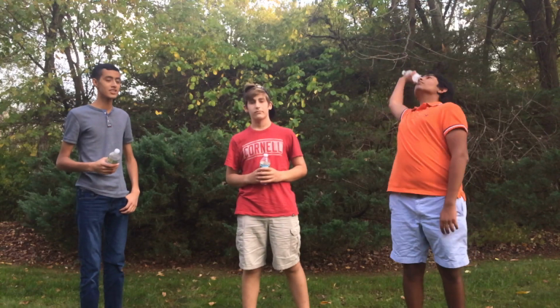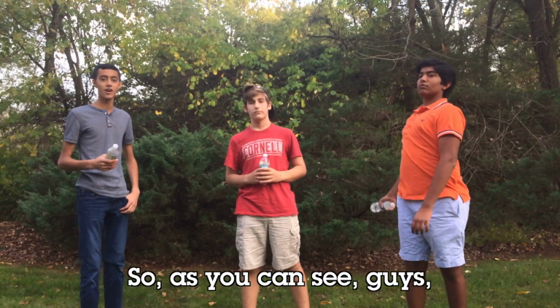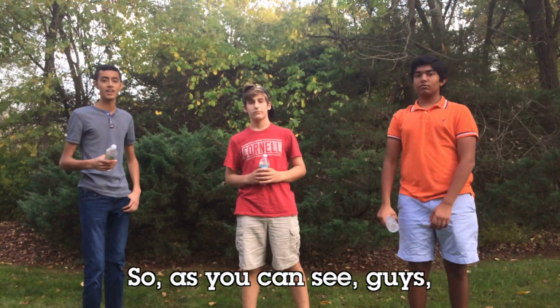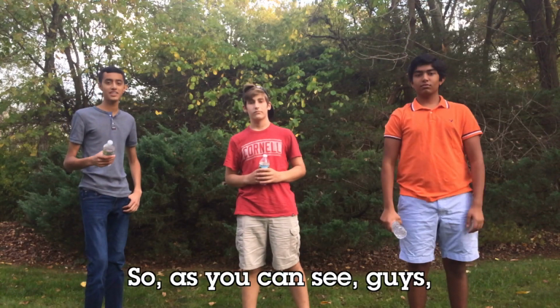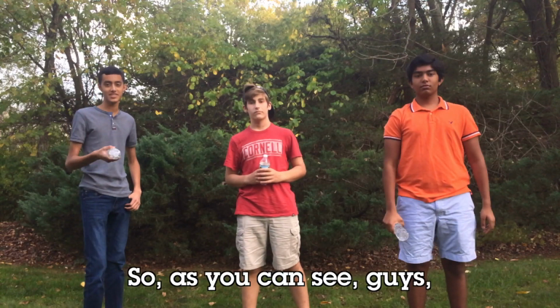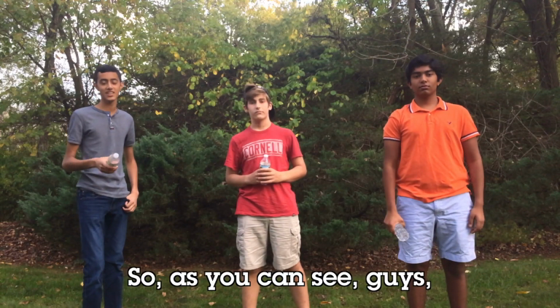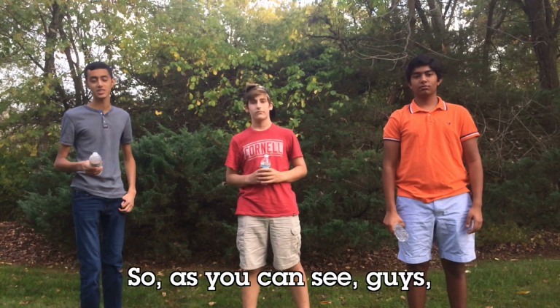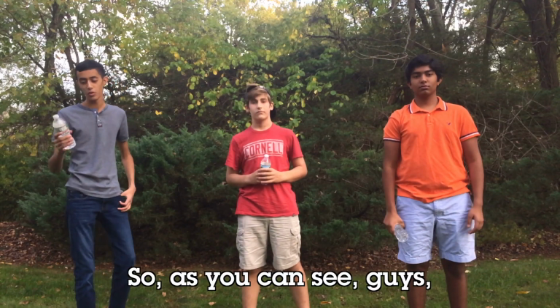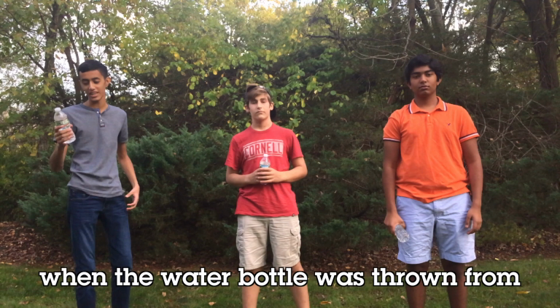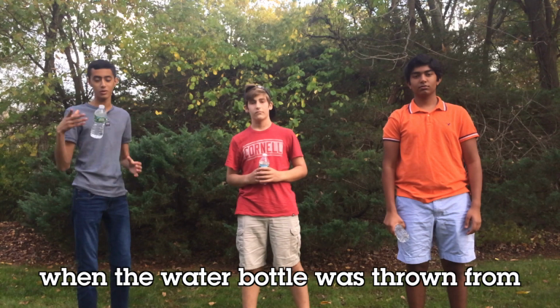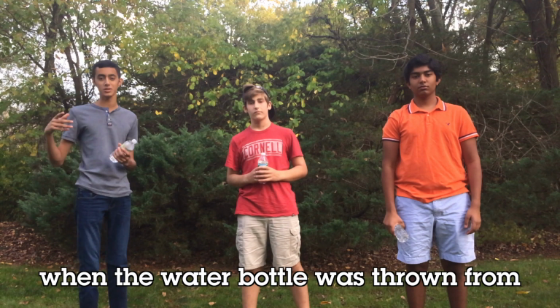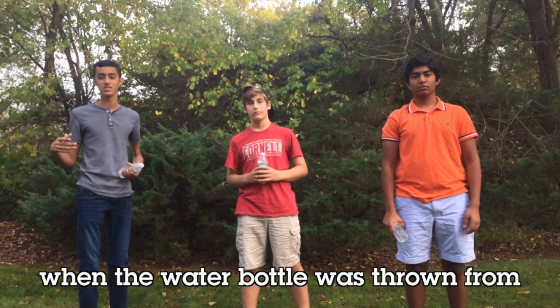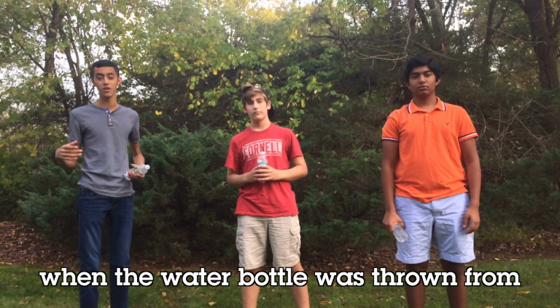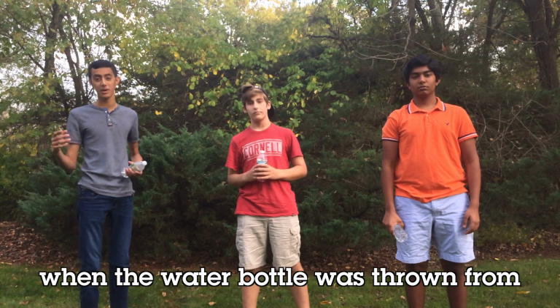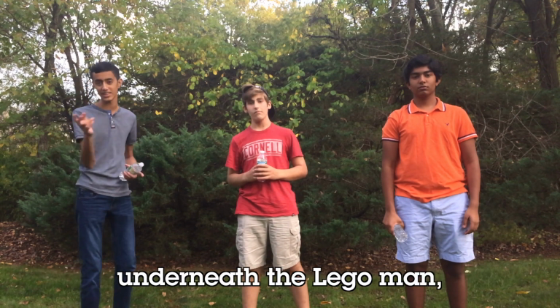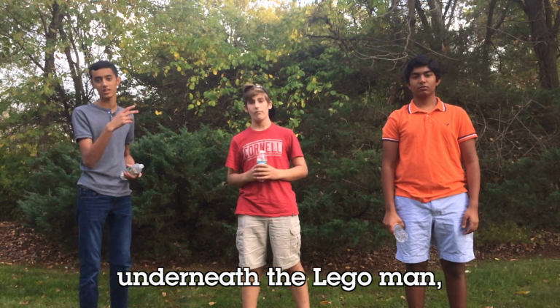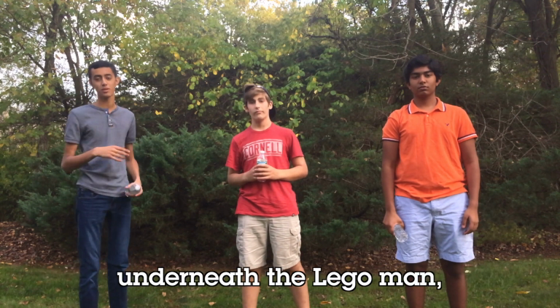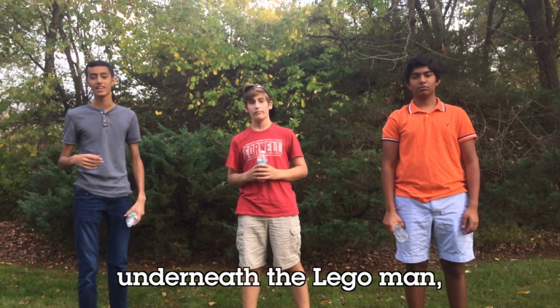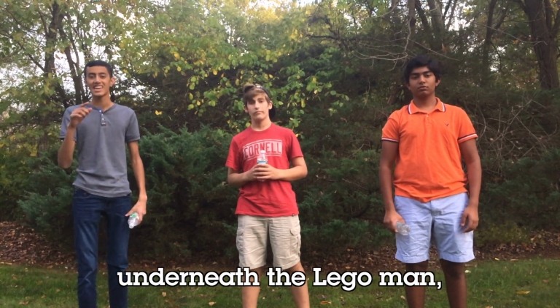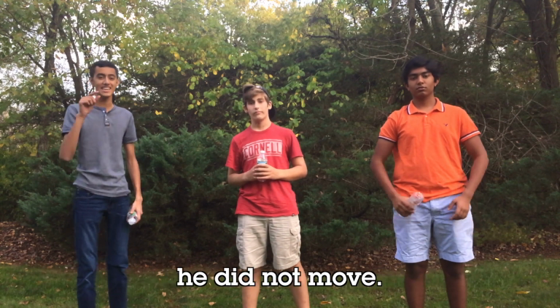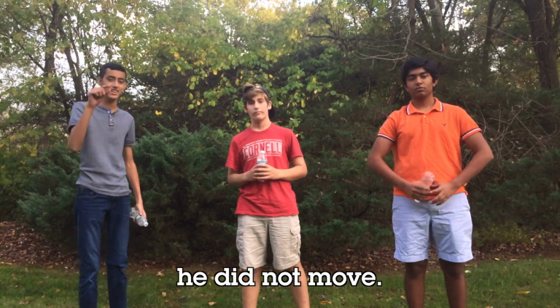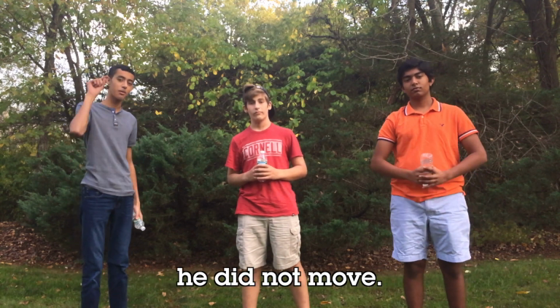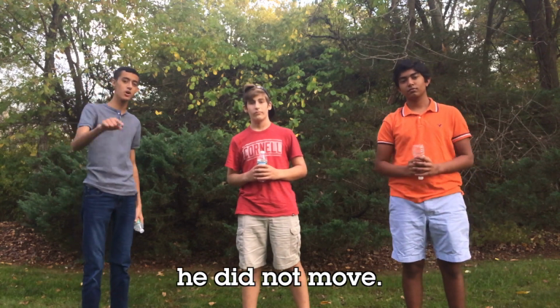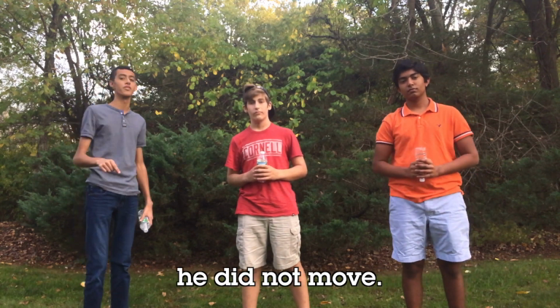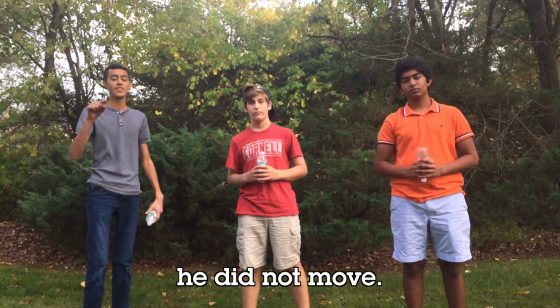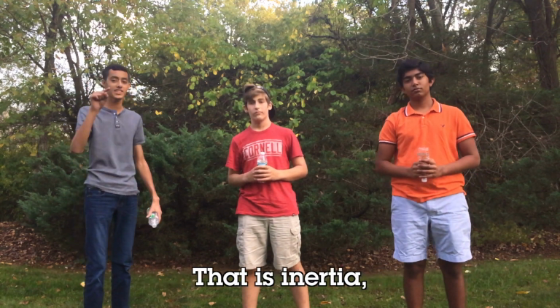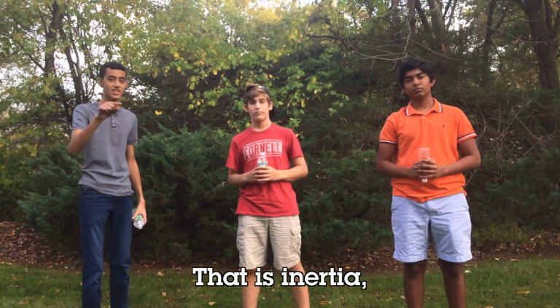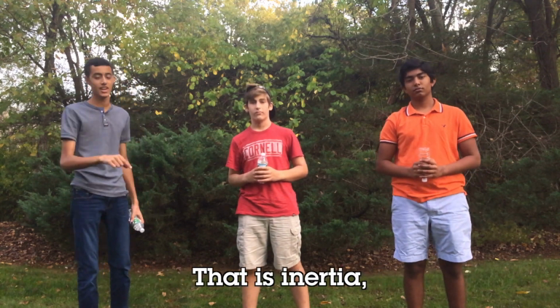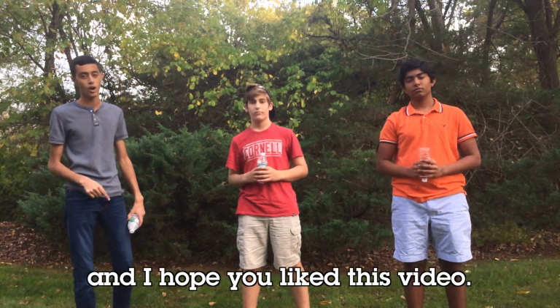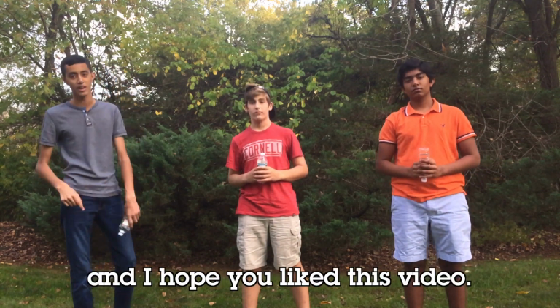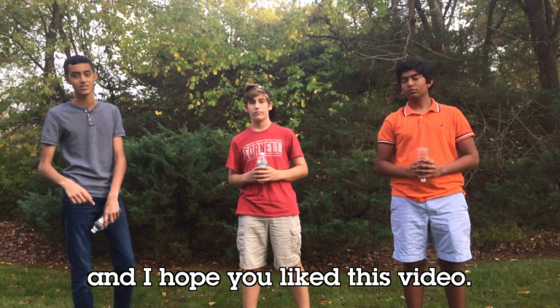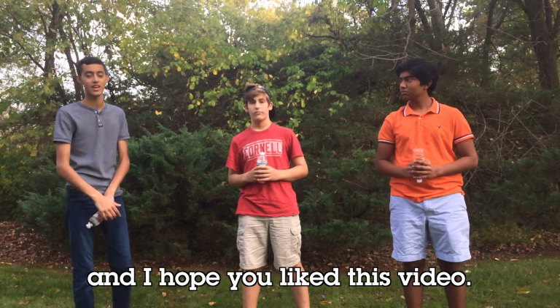So, as you can see guys, when the bottle was thrown from underneath the Lego man, he did not move. That is inertia, and I hope you liked this video.